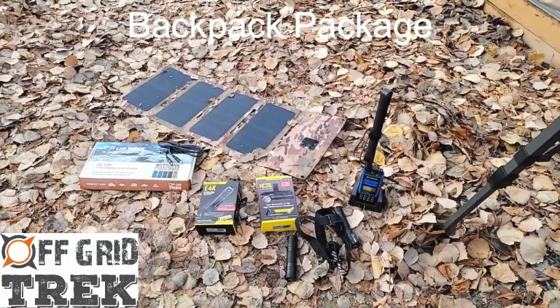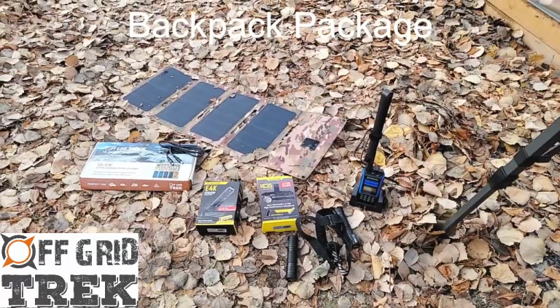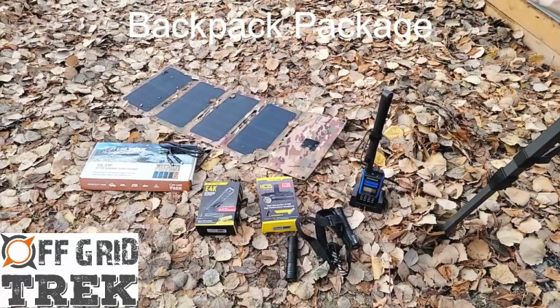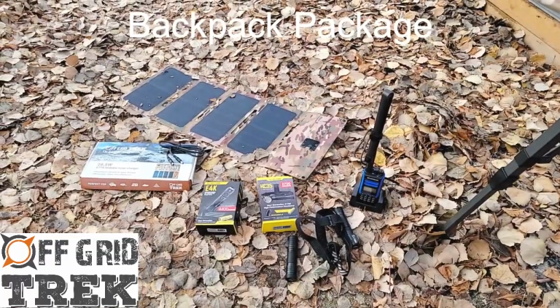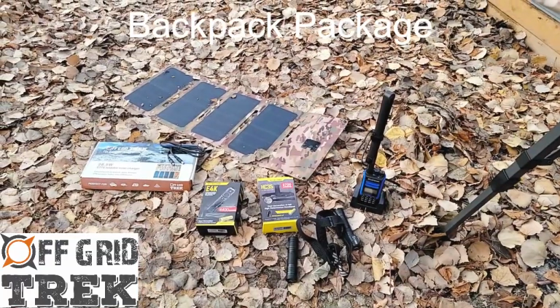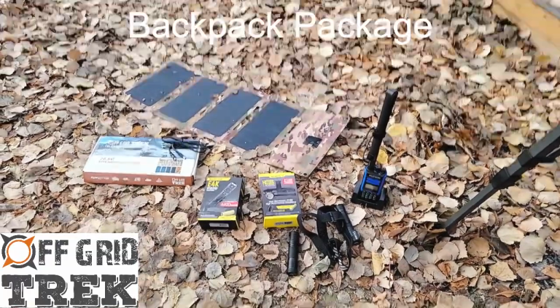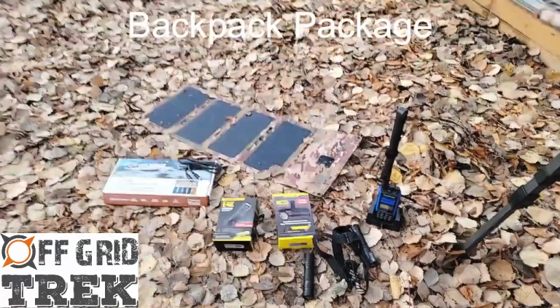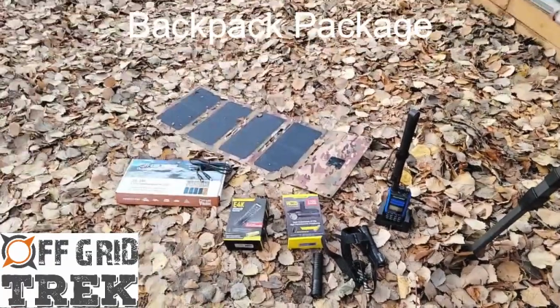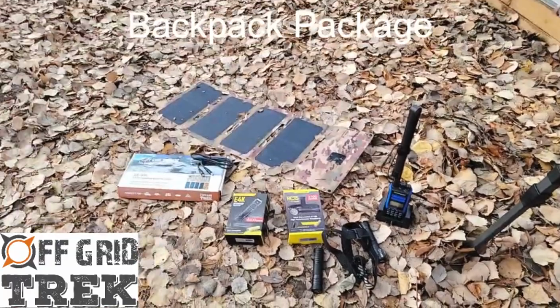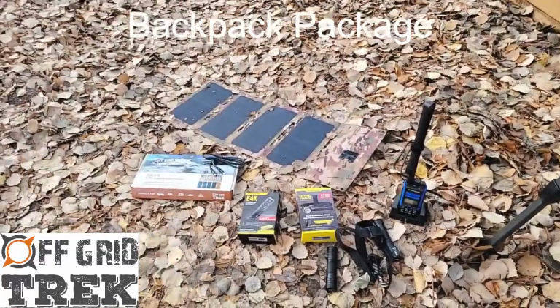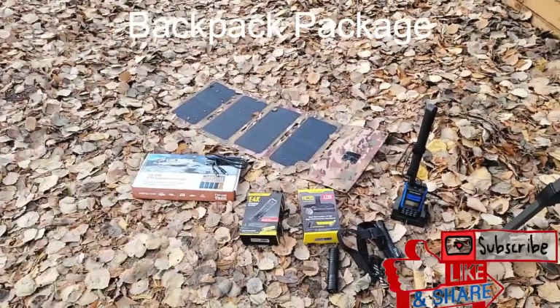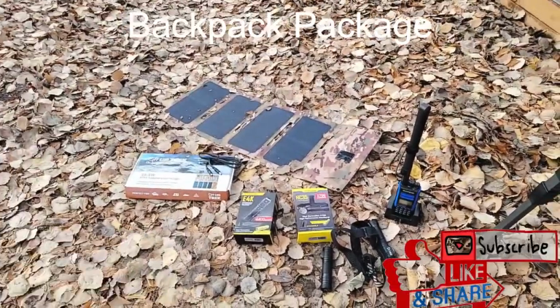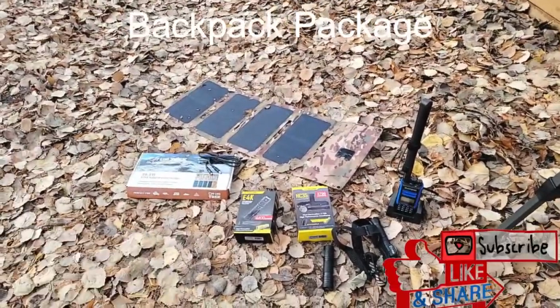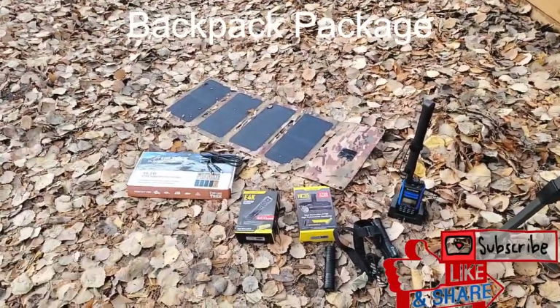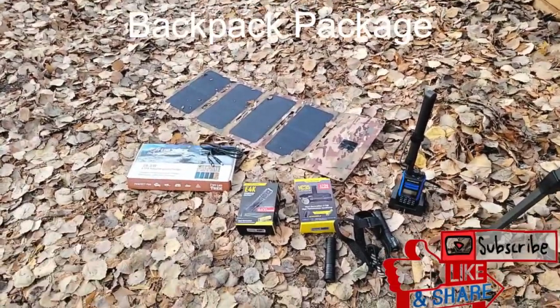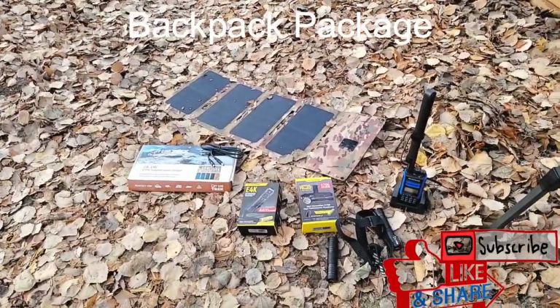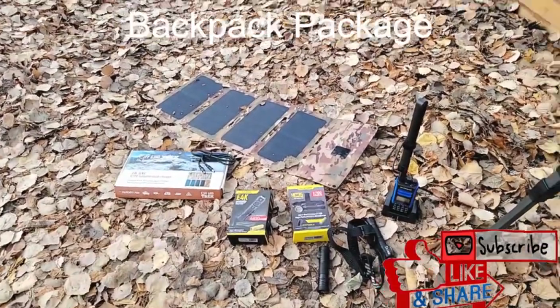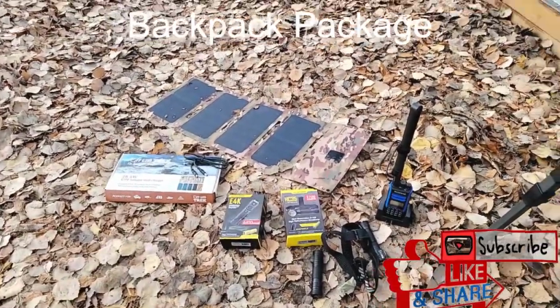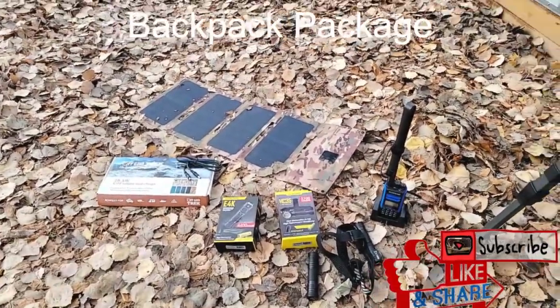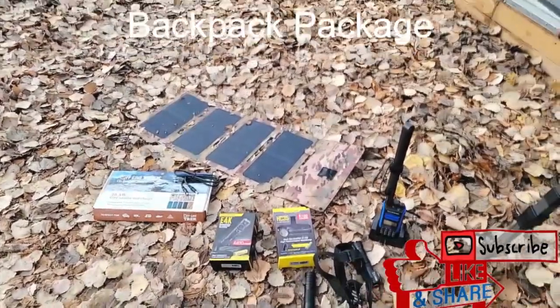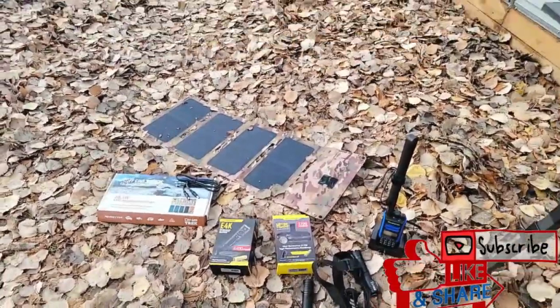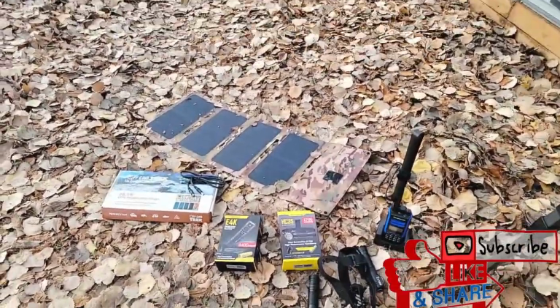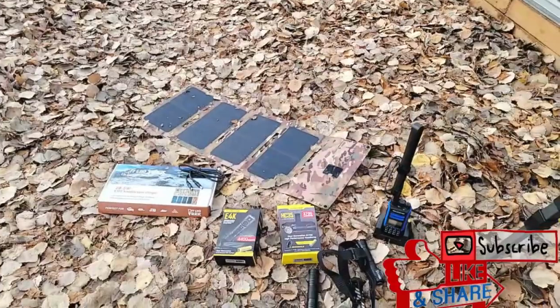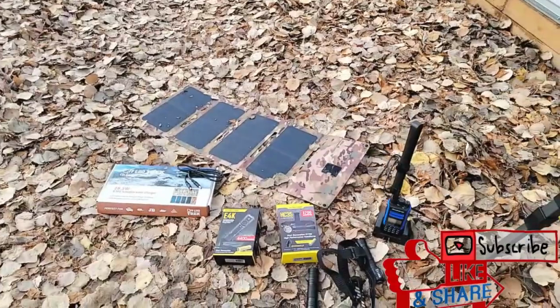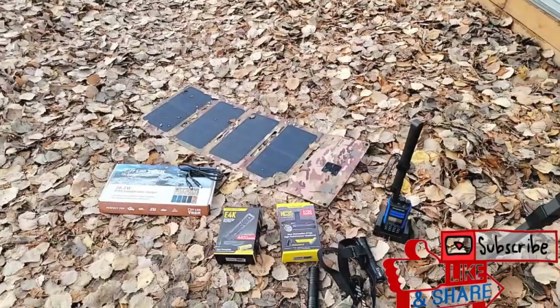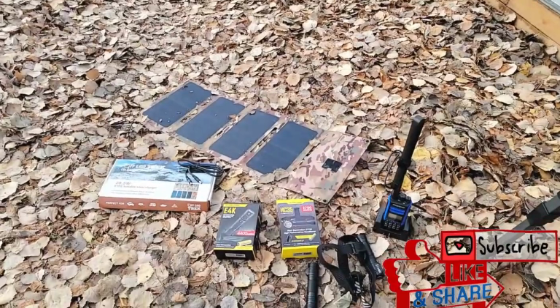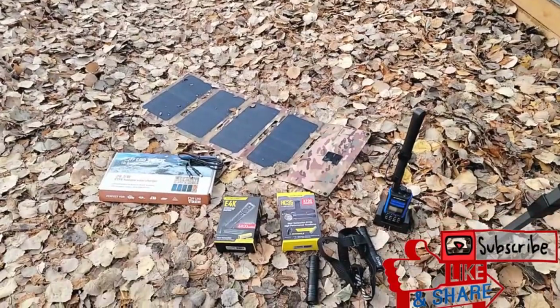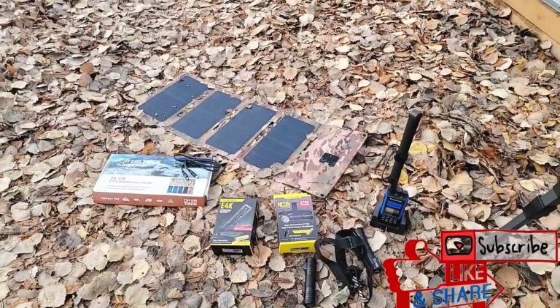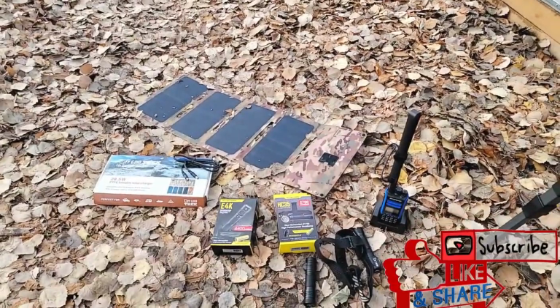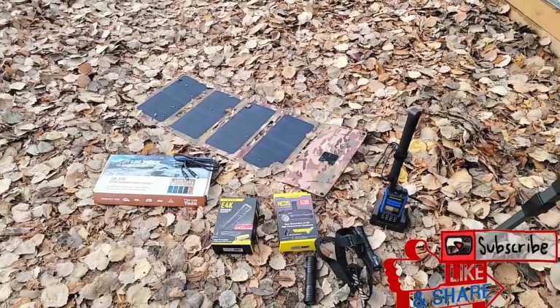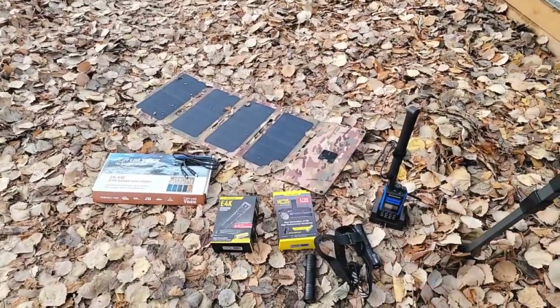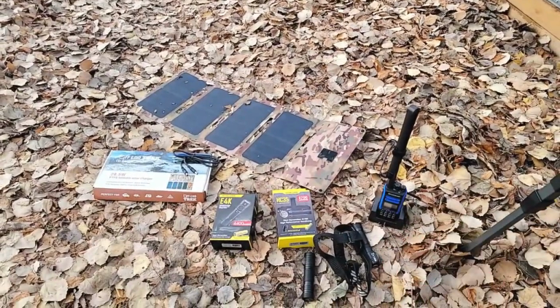Hey guys, Renny here with AwkwardTrek. I just wanted to show you this is one of the packages we're adding to our website right away.